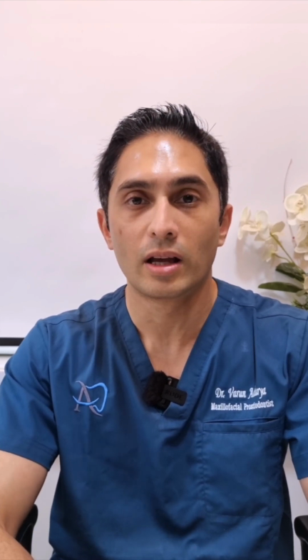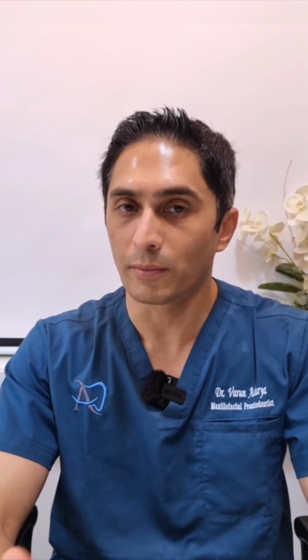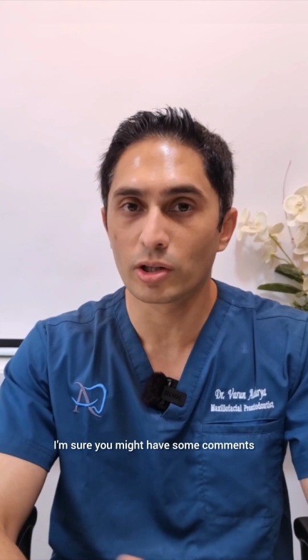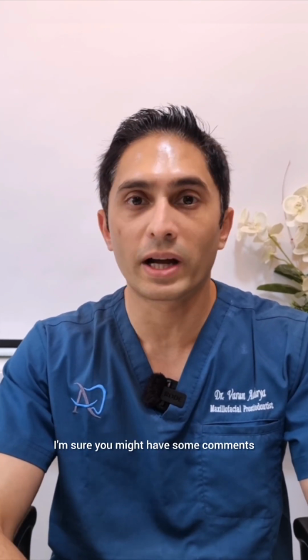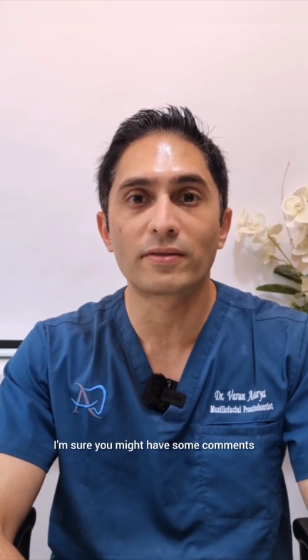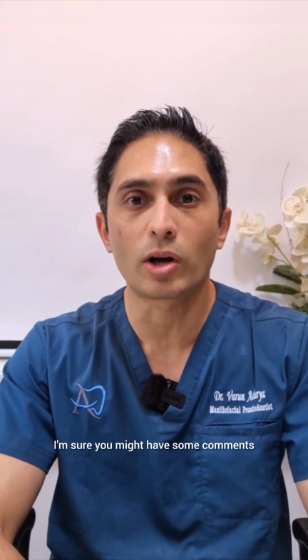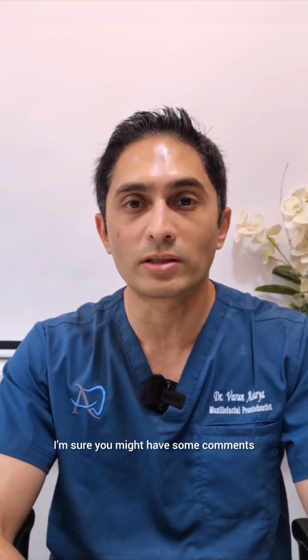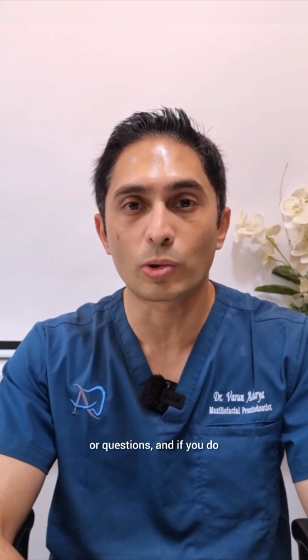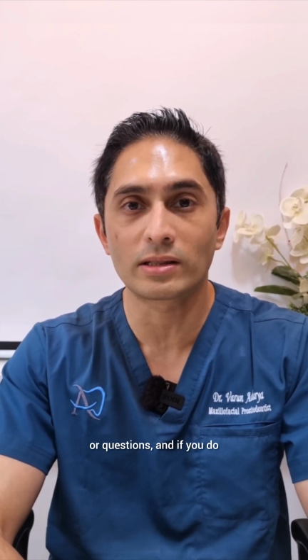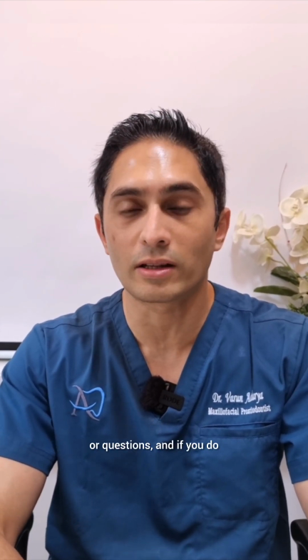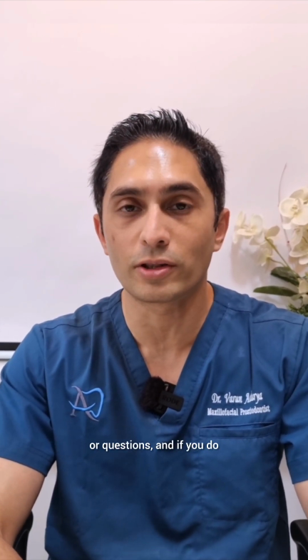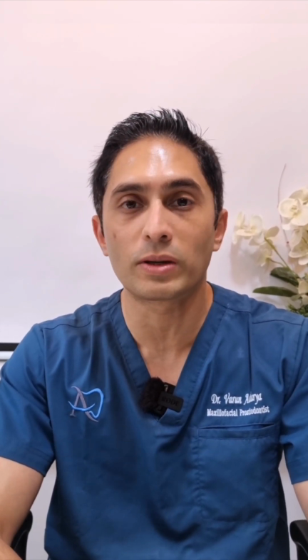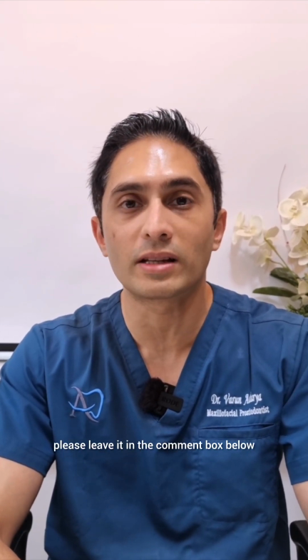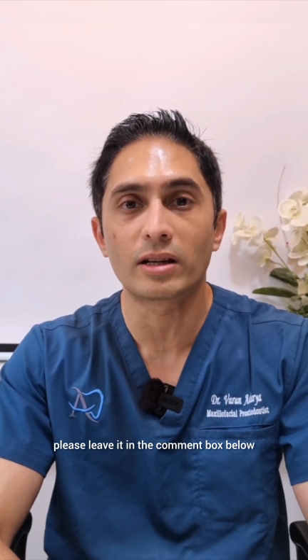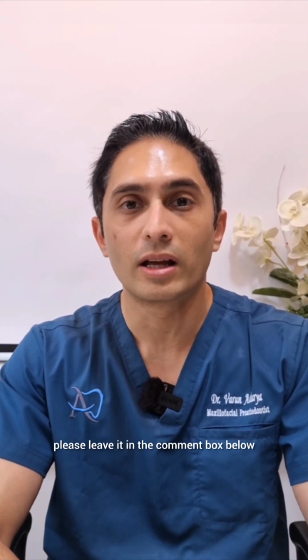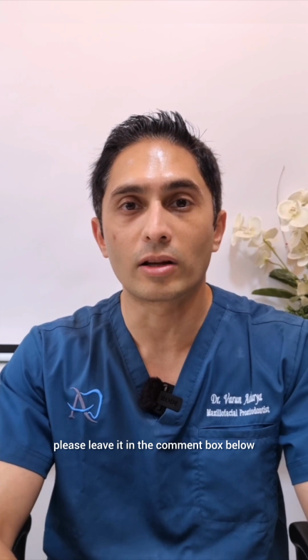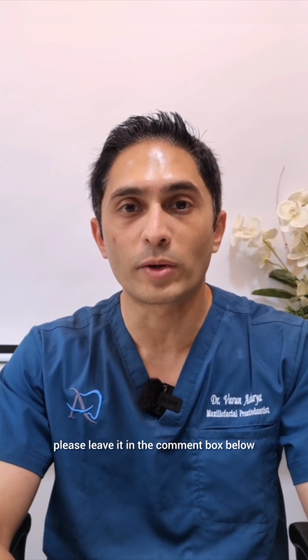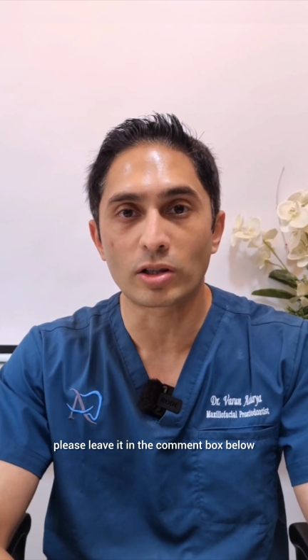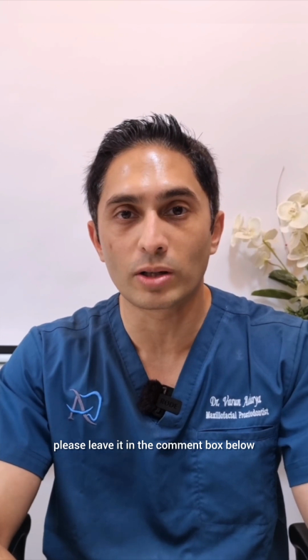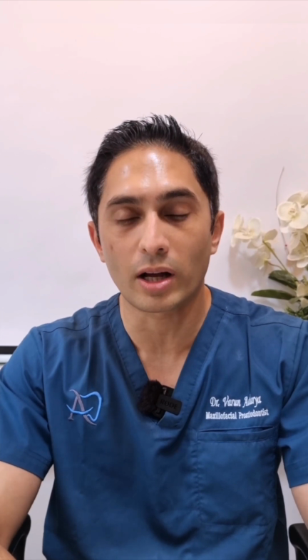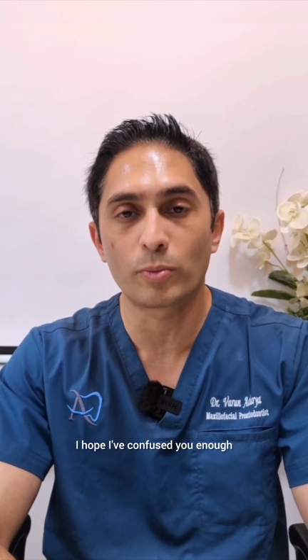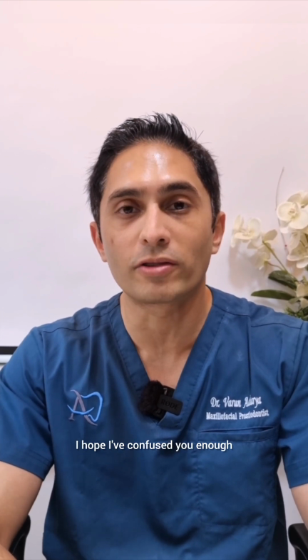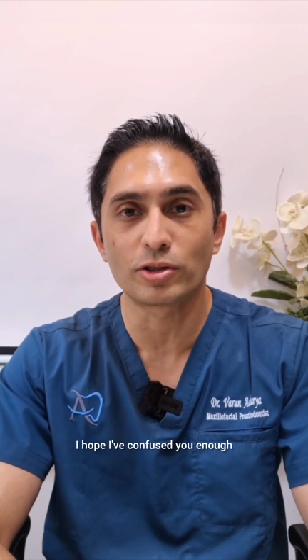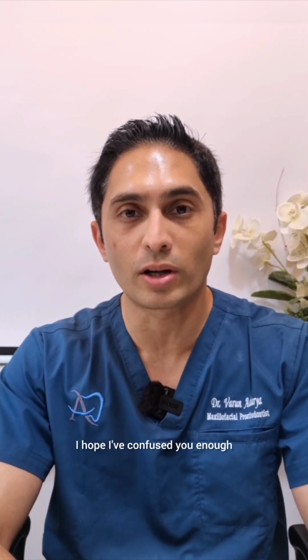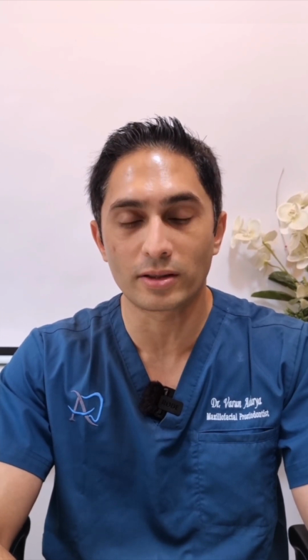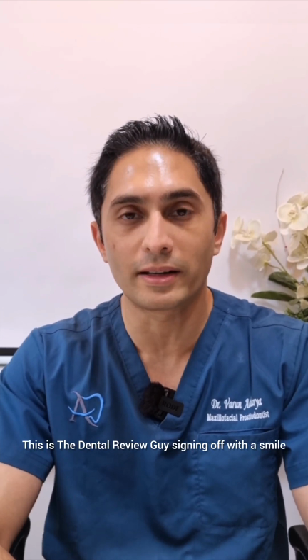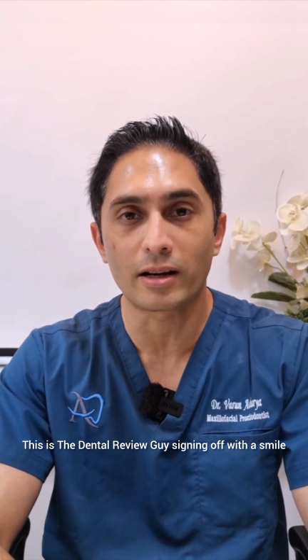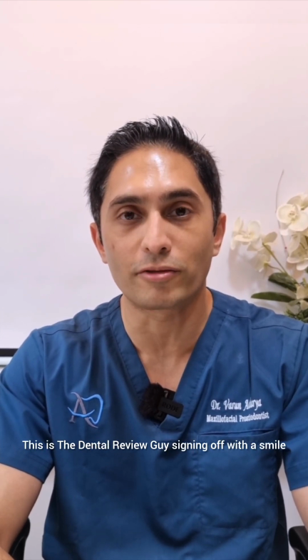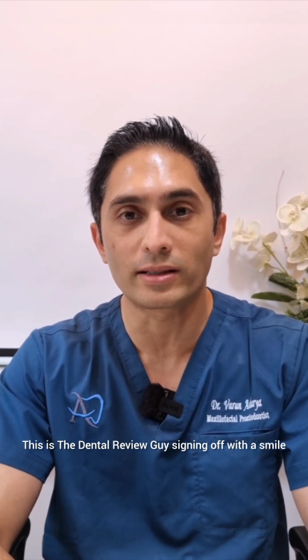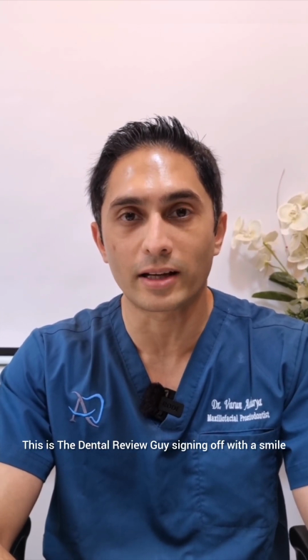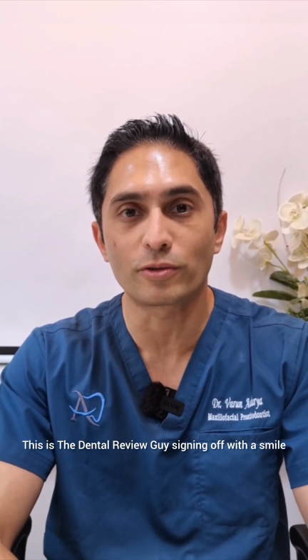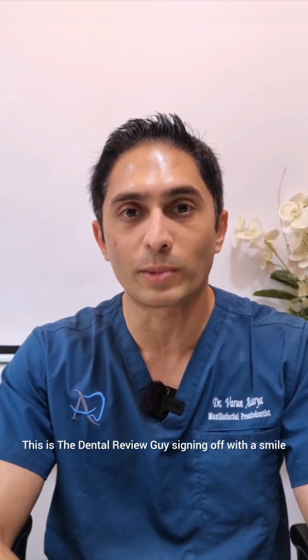I'm sure you might have some comments or questions — if you do, please leave them in the comment box below. I hope I've confused you enough. This is the Dental Review Guy signing off with a smile.